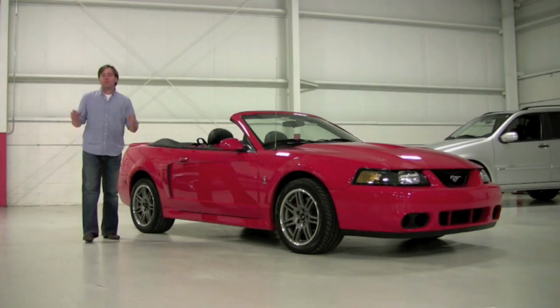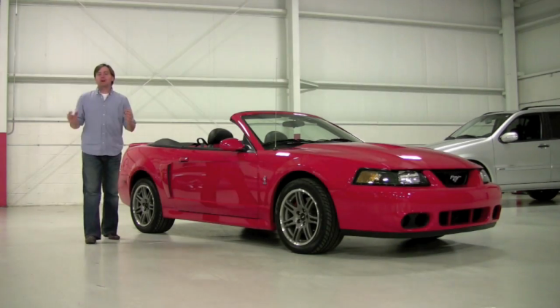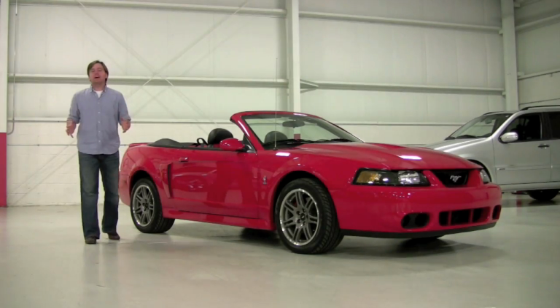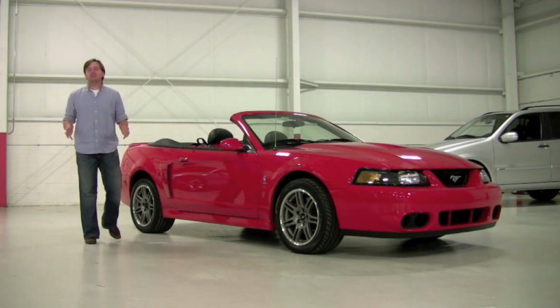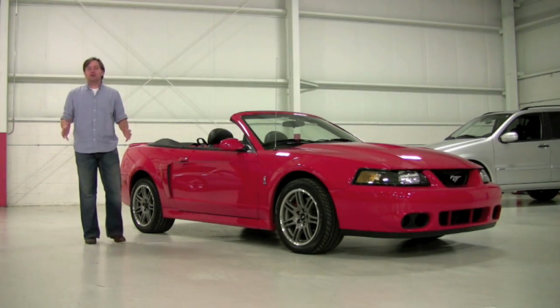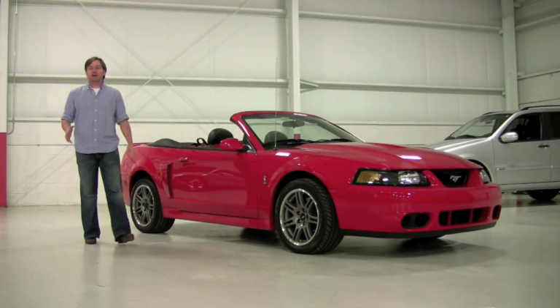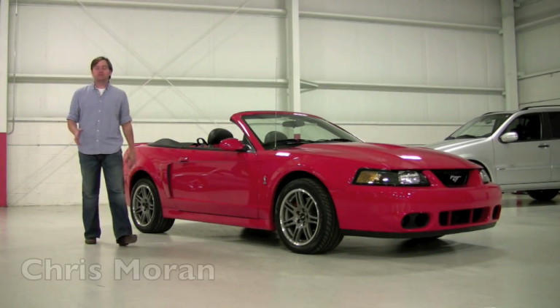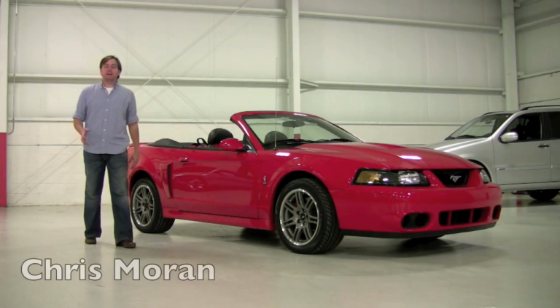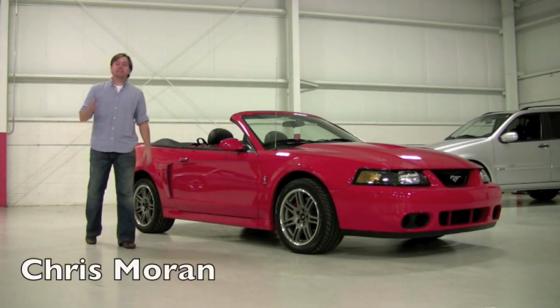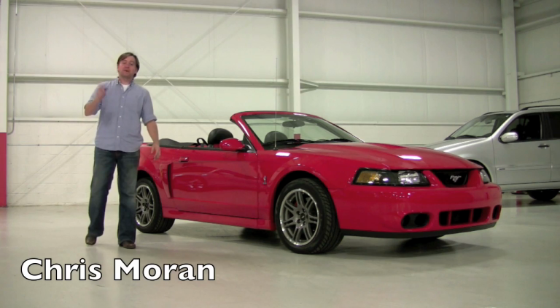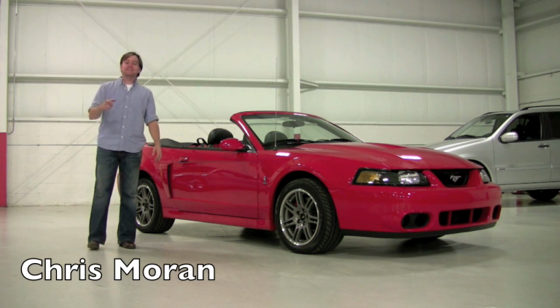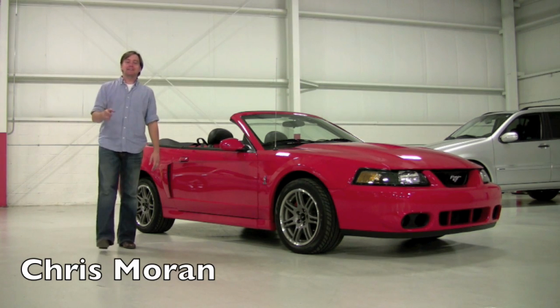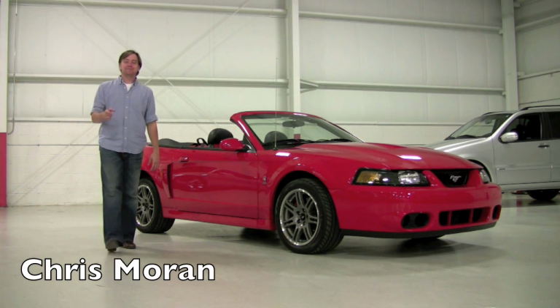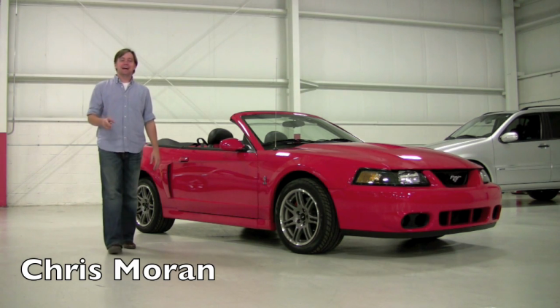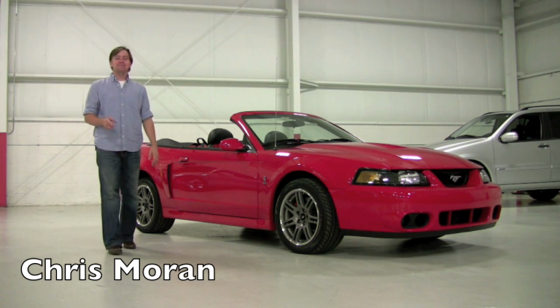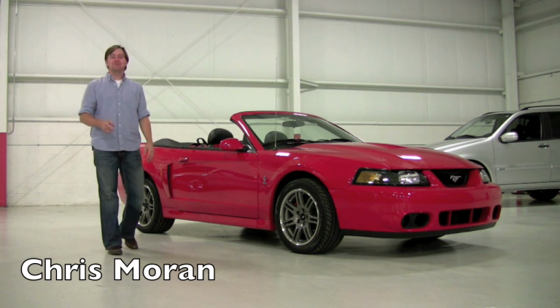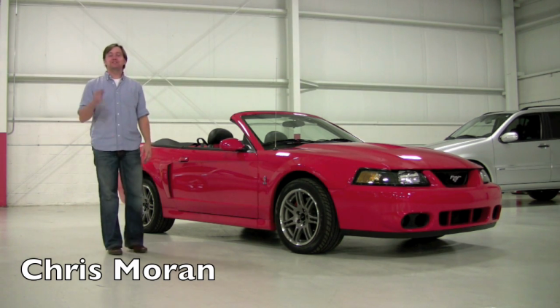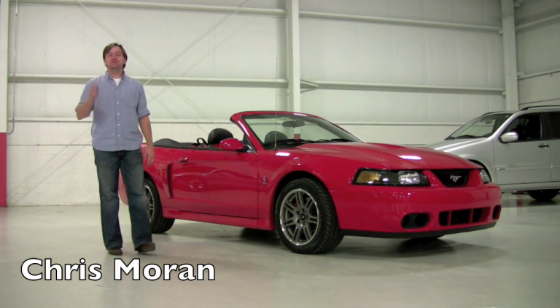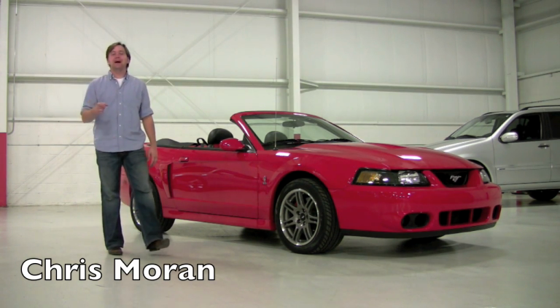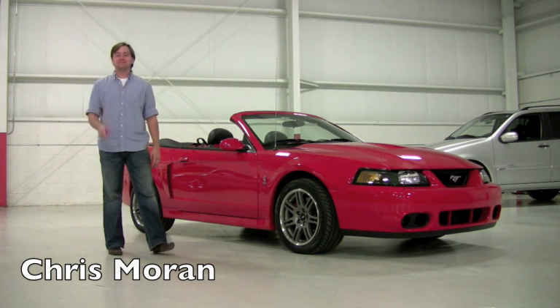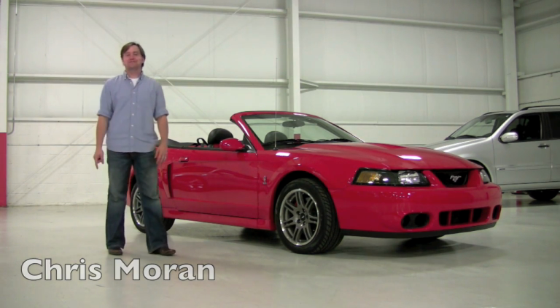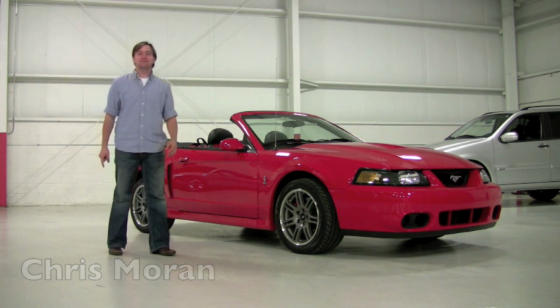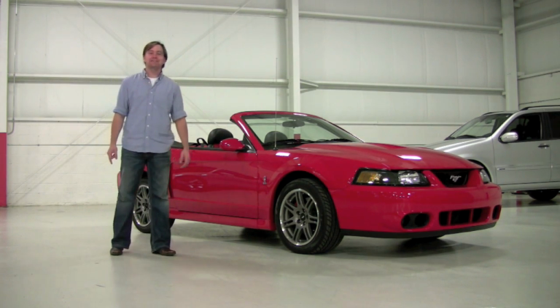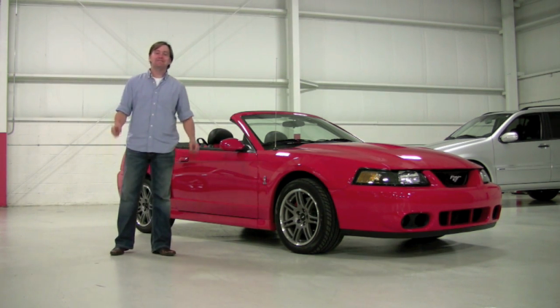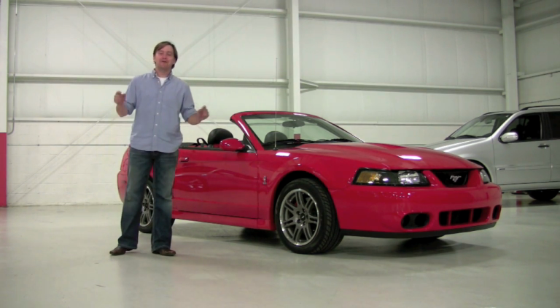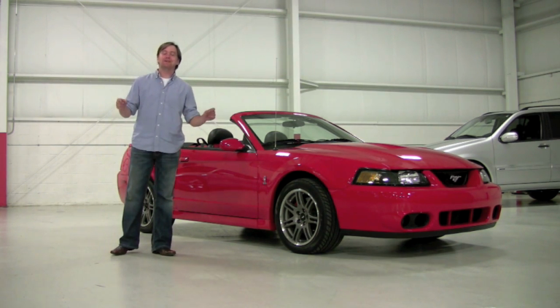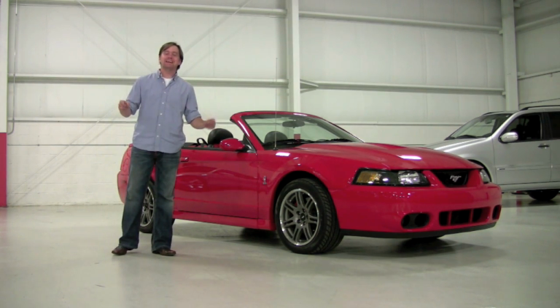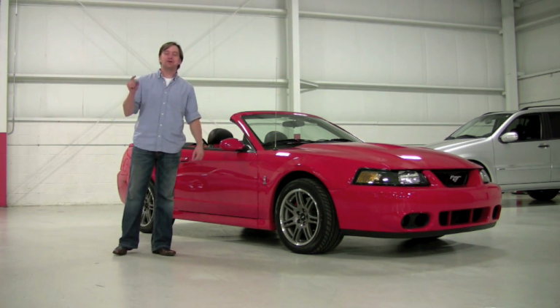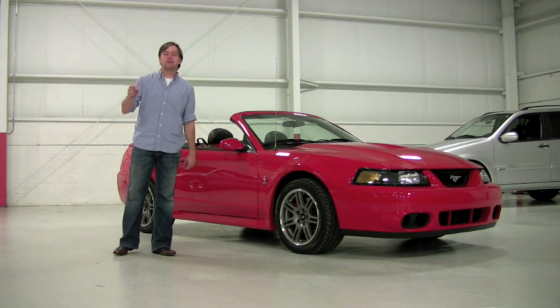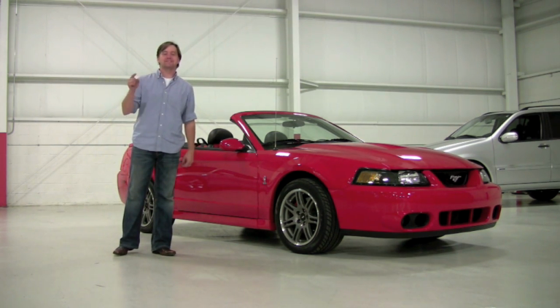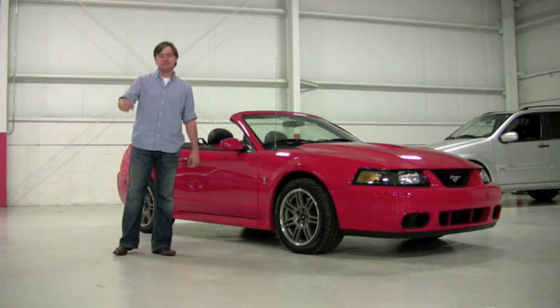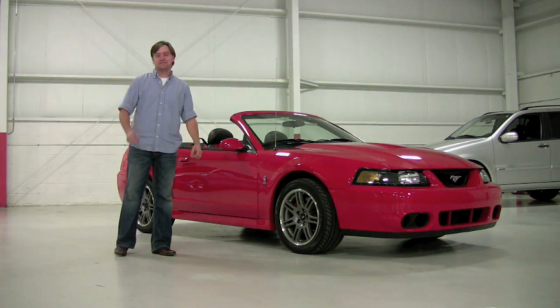Welcome back to Chicago Cars Direct. Today we're going to spend some time with a 2003 Ford Mustang Cobra Convertible.